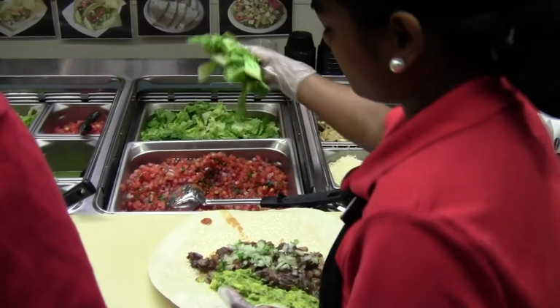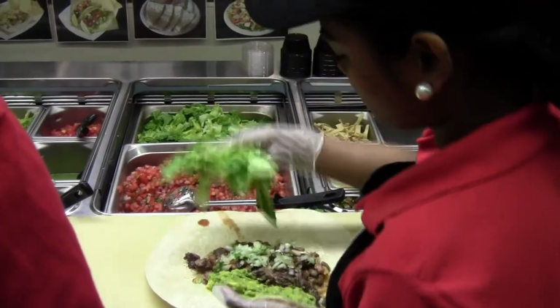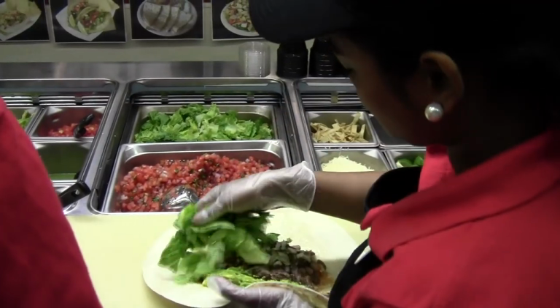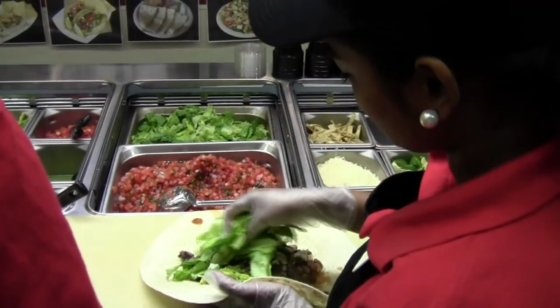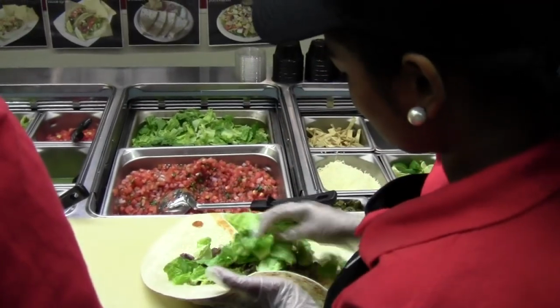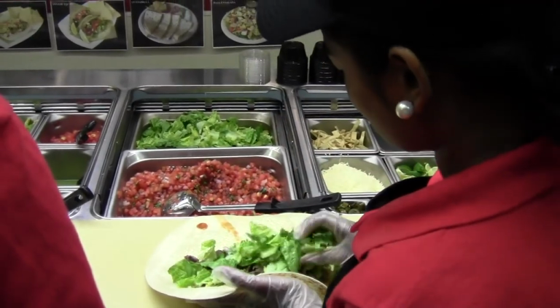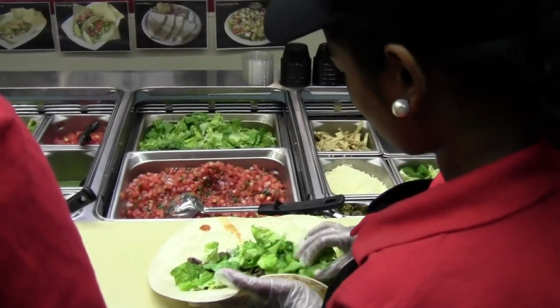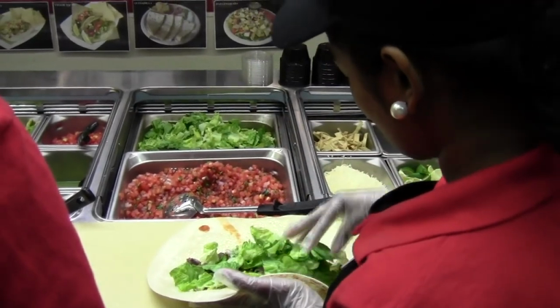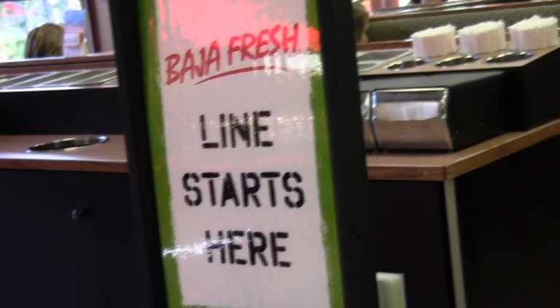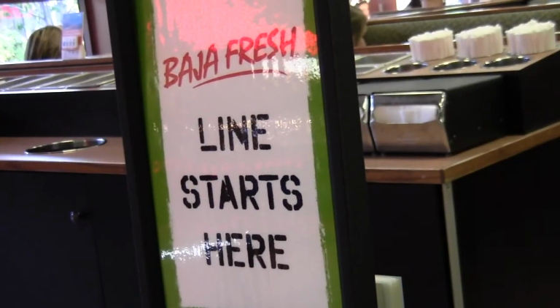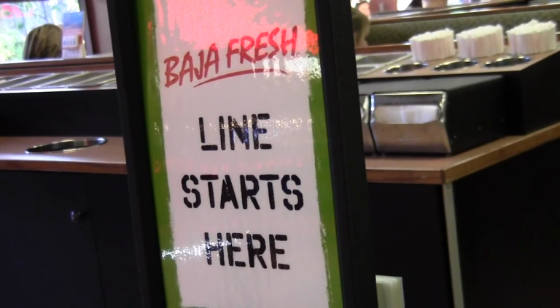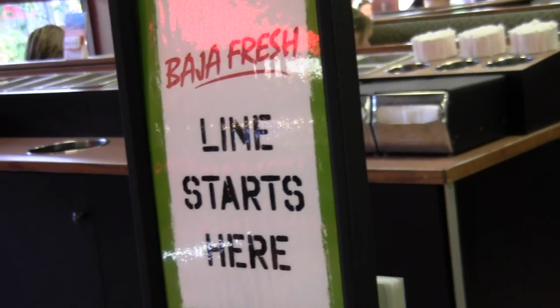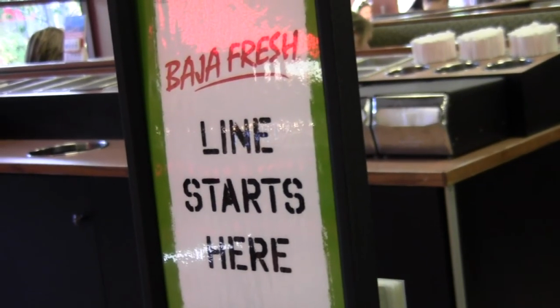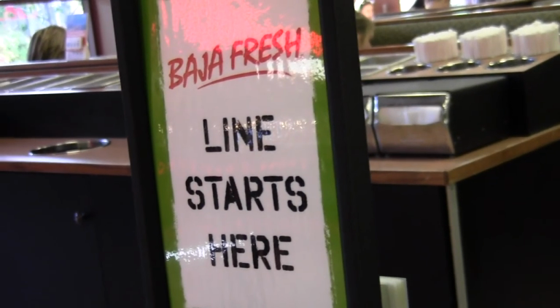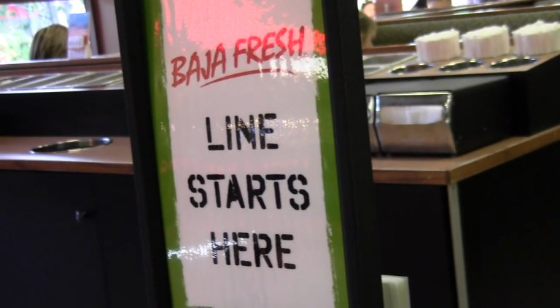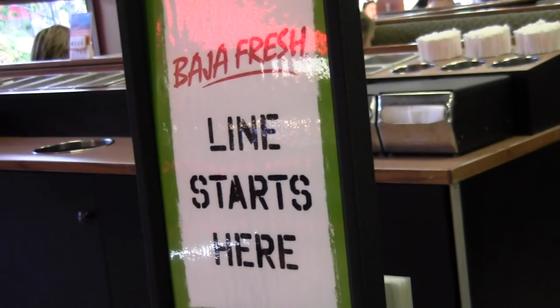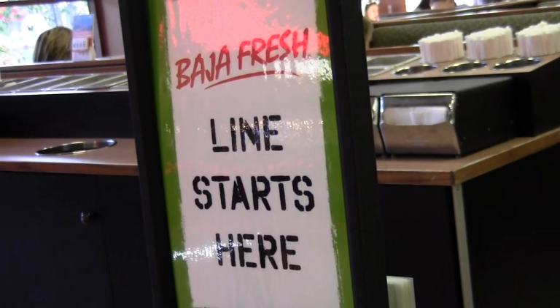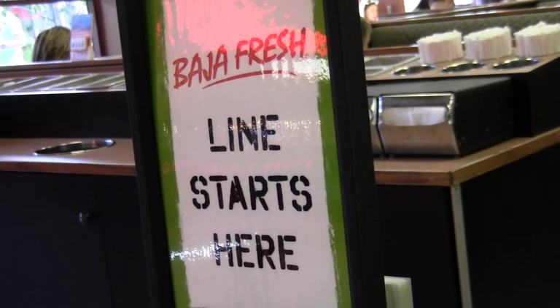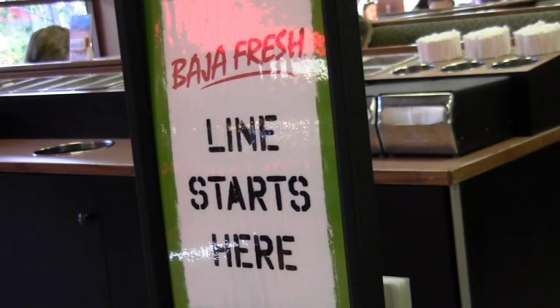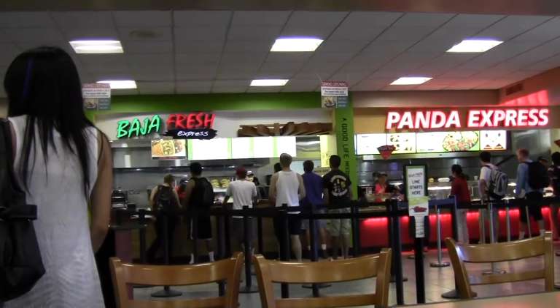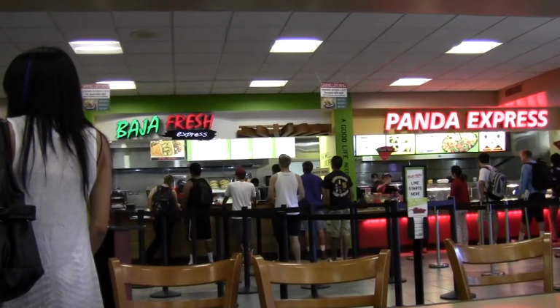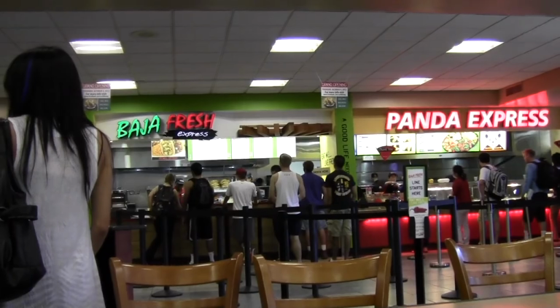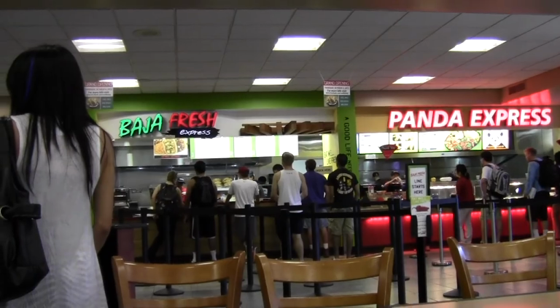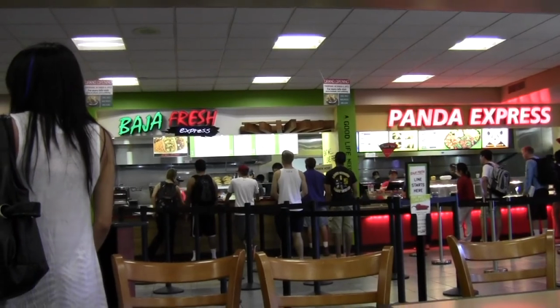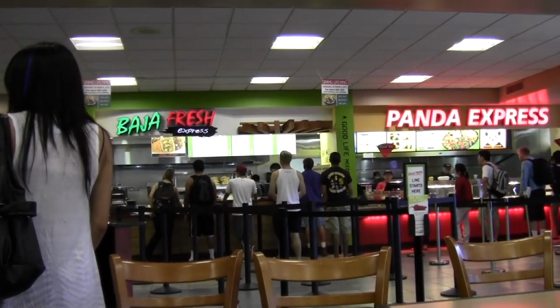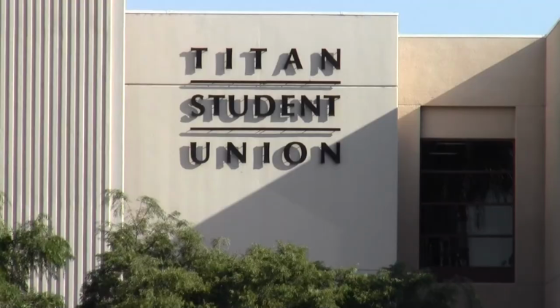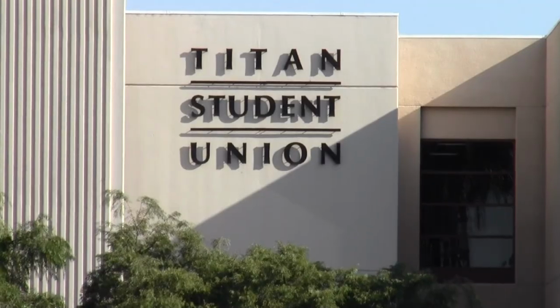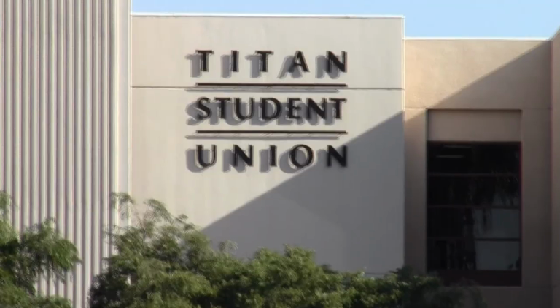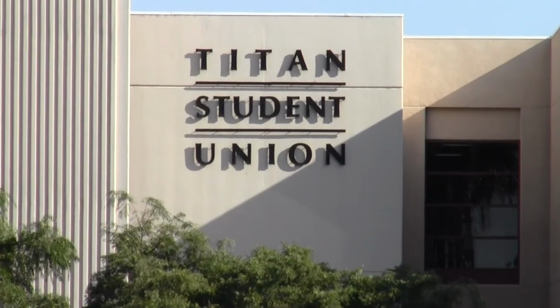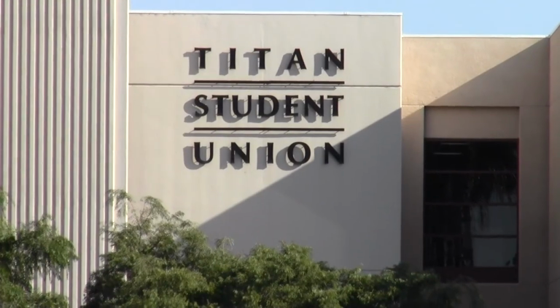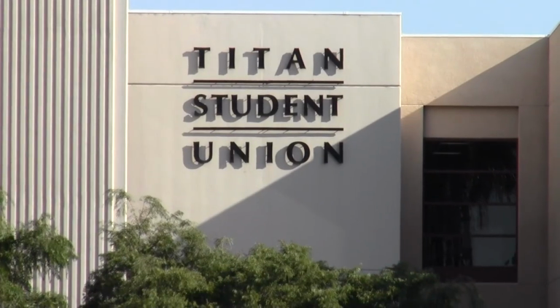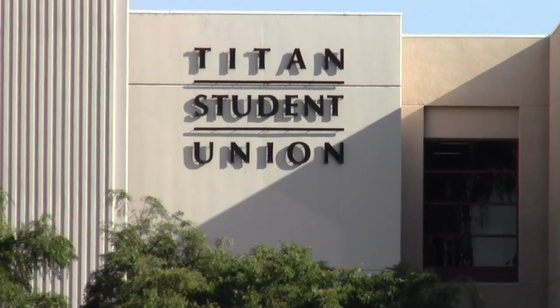Cal State Fullerton just got fresh. Based on popular vote, Baja Fresh is finally here in our very own Titan Student Union.